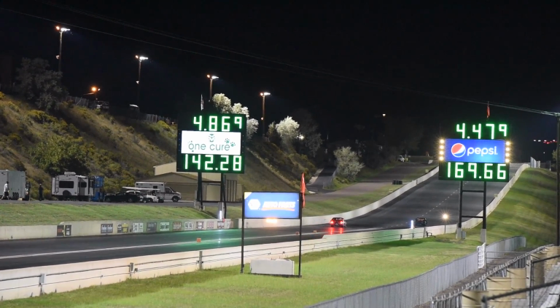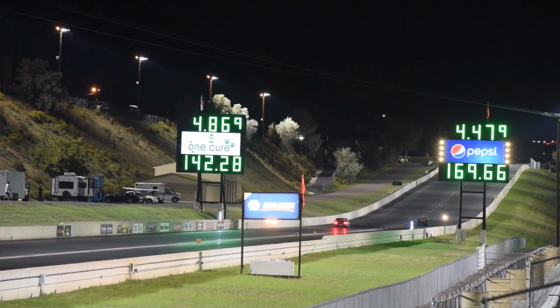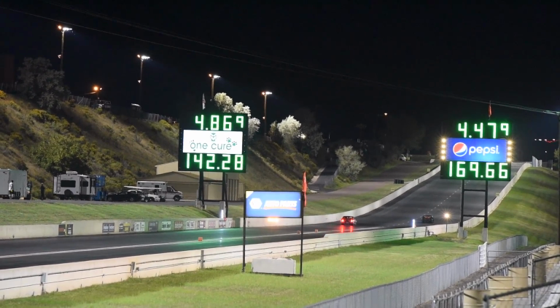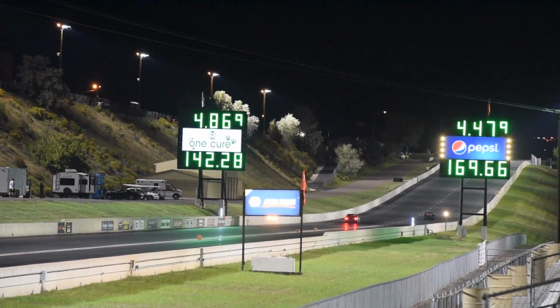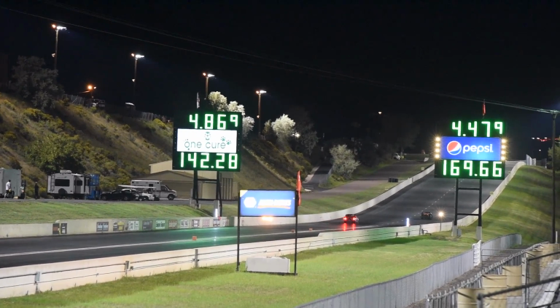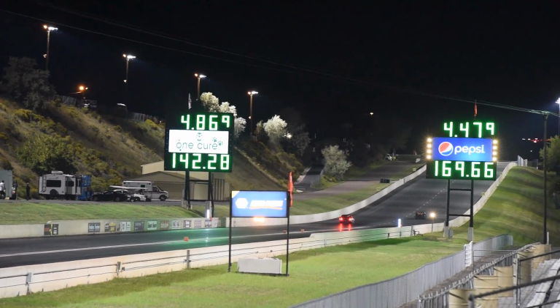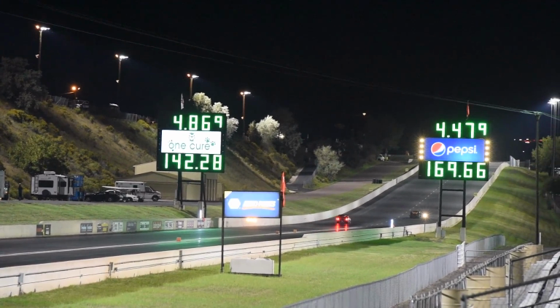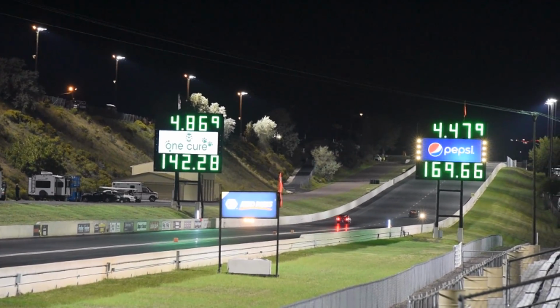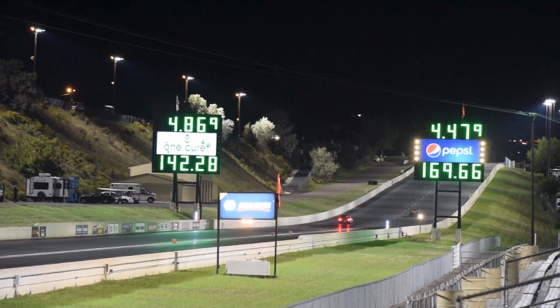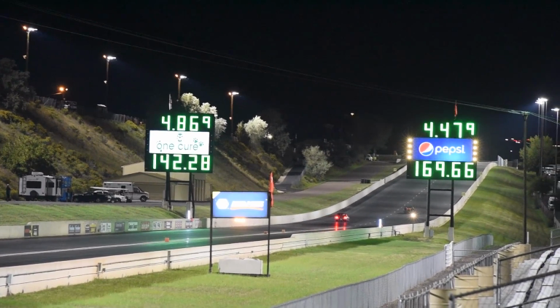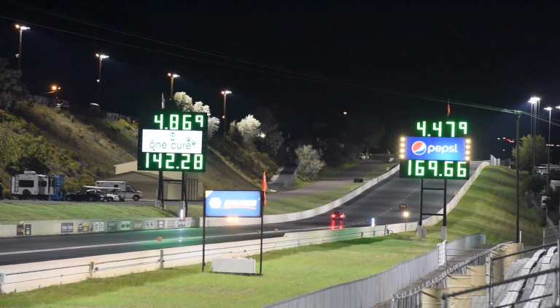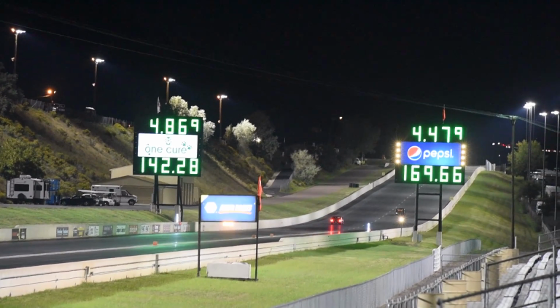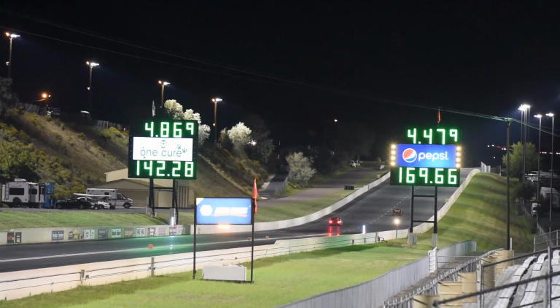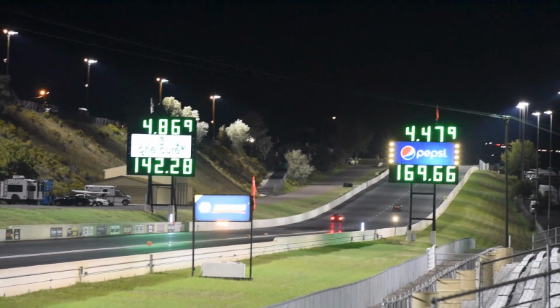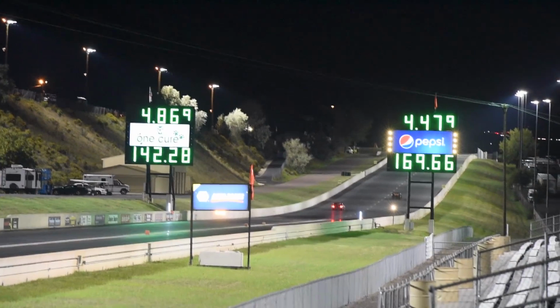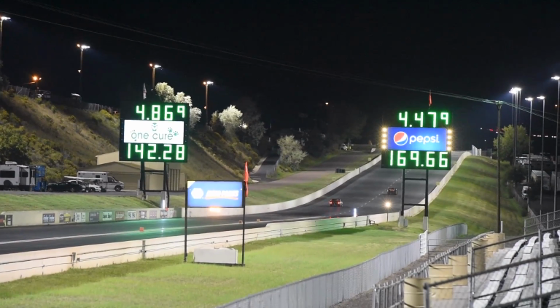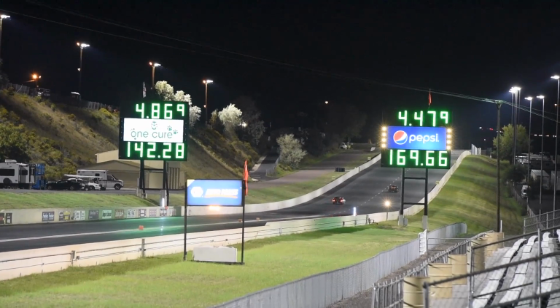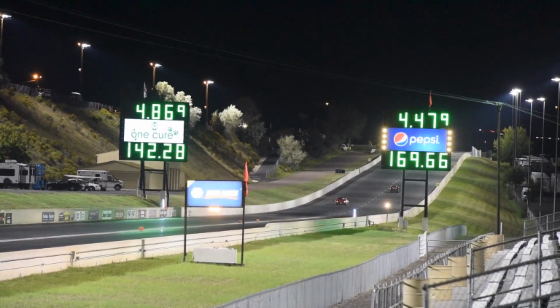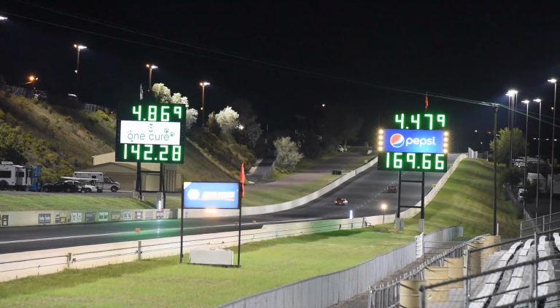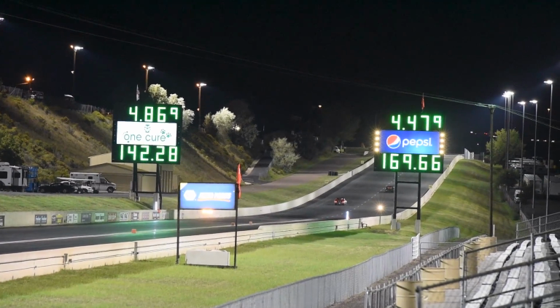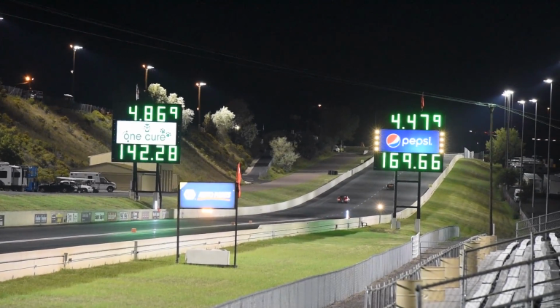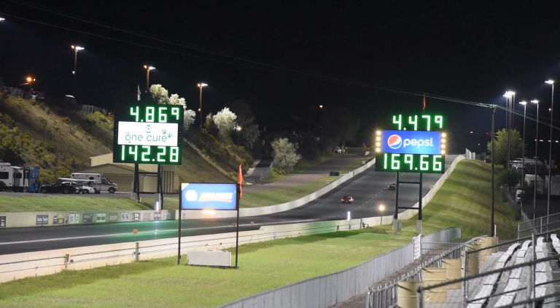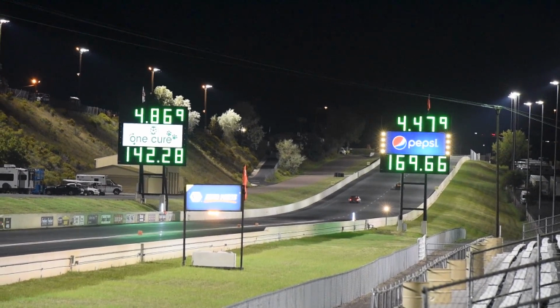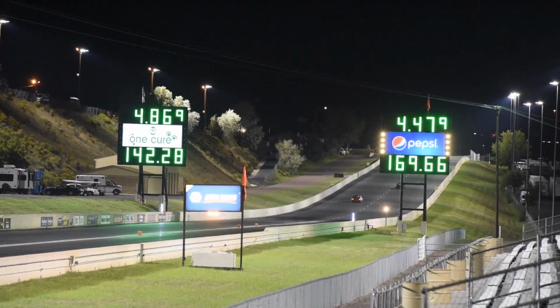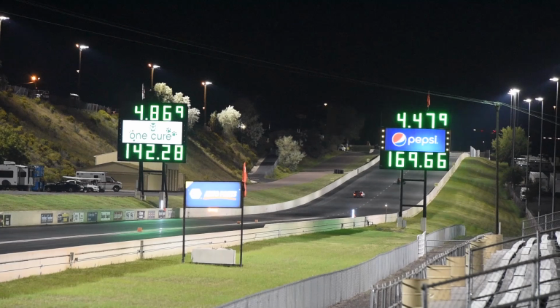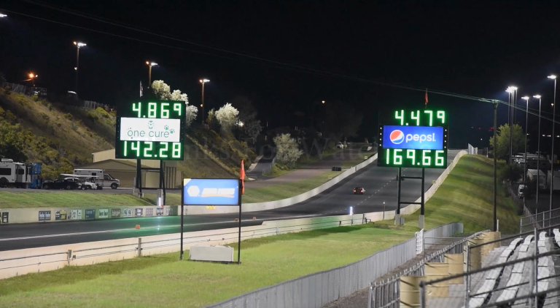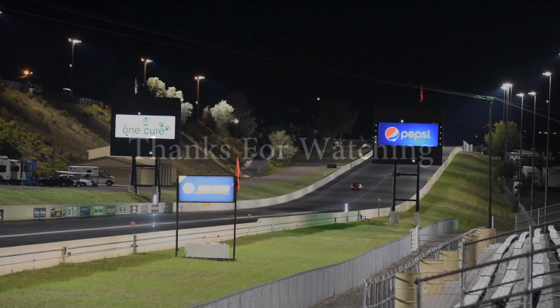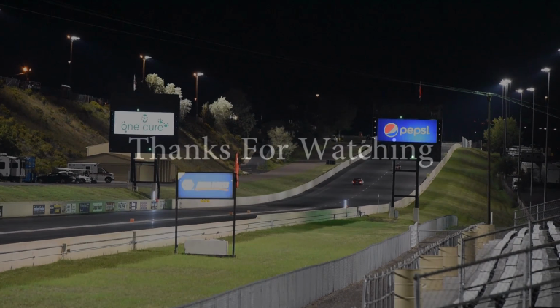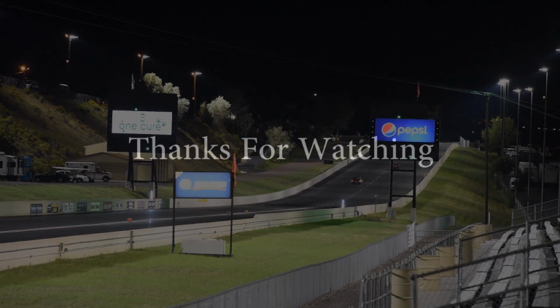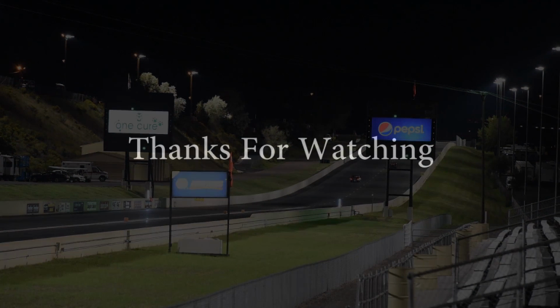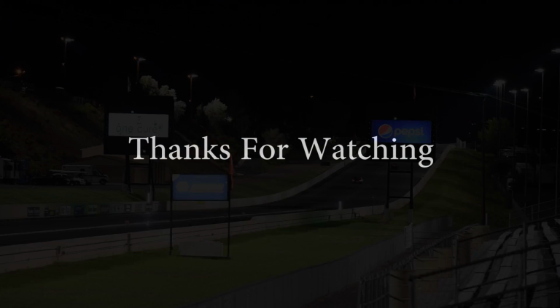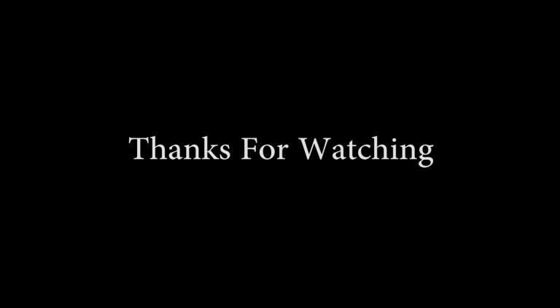Even with the little hiccup, gets to the finish line.